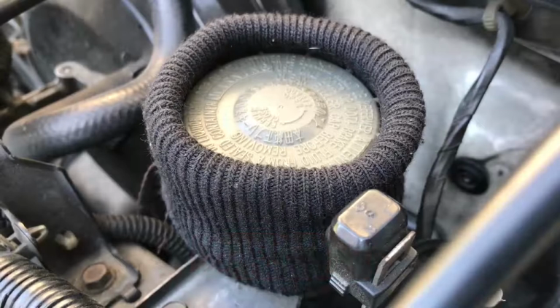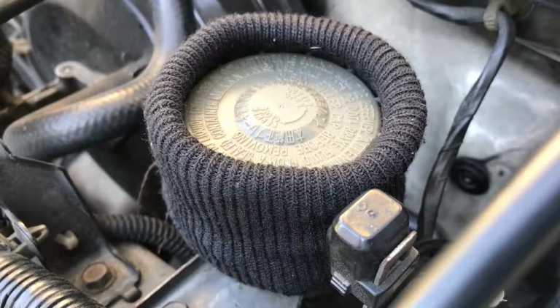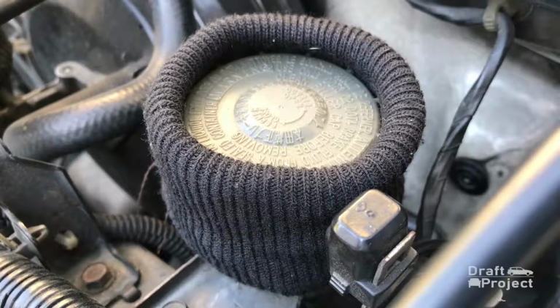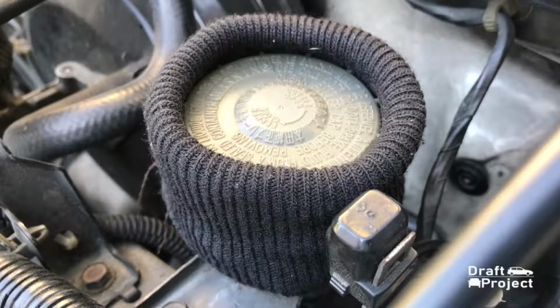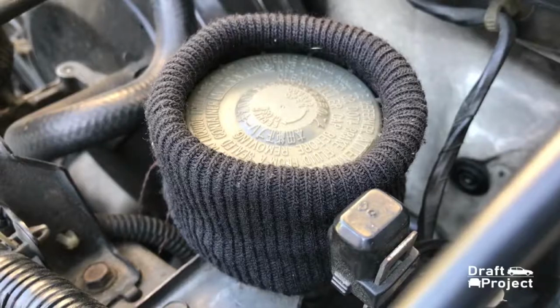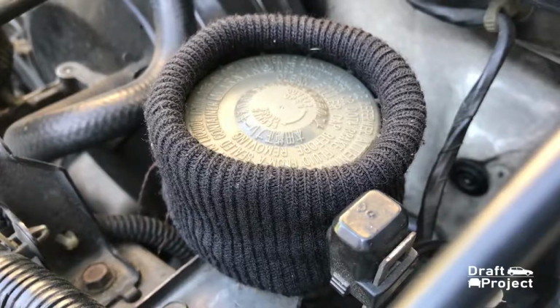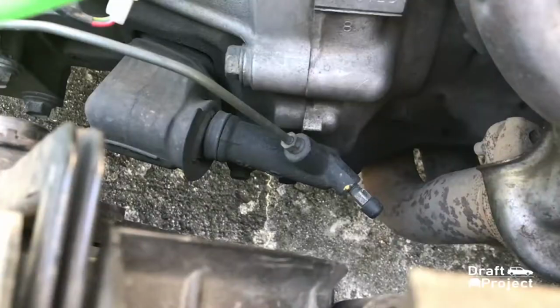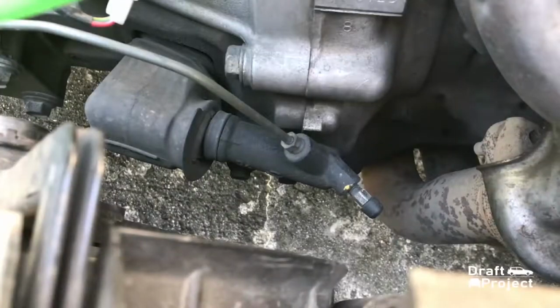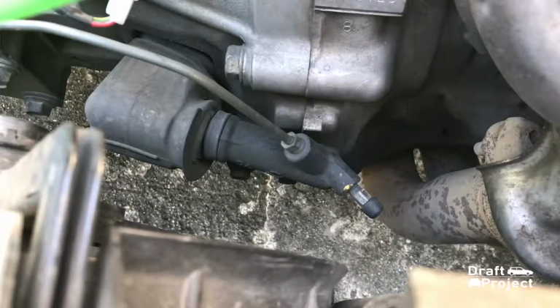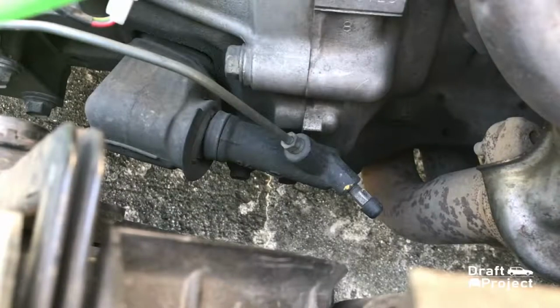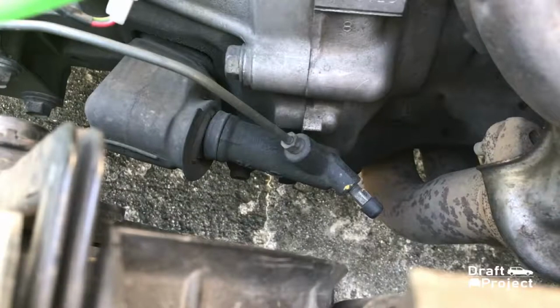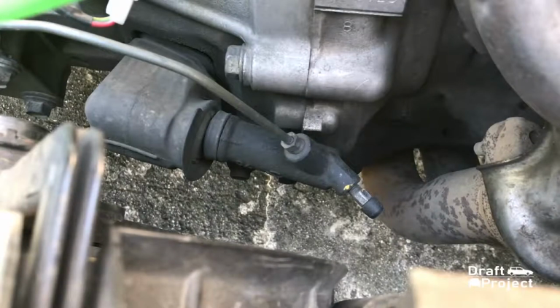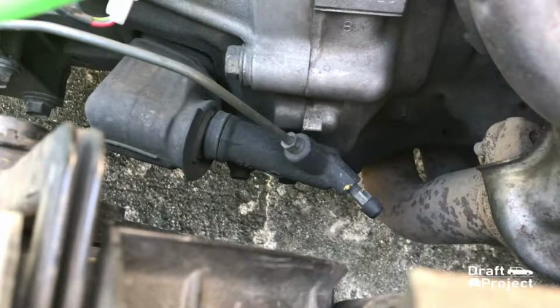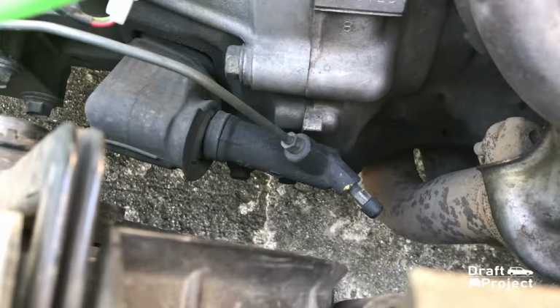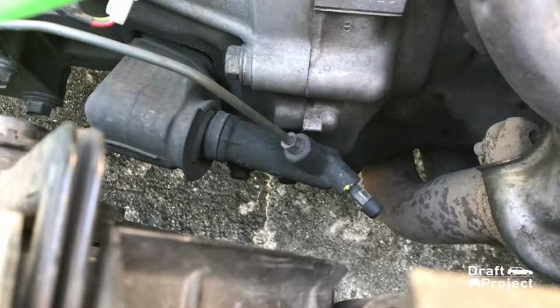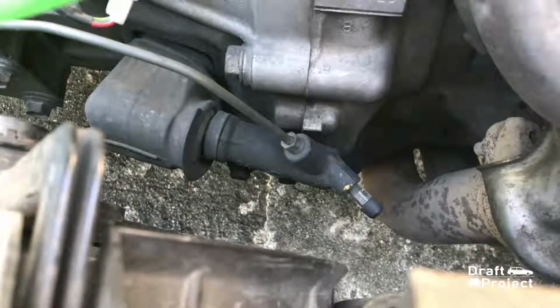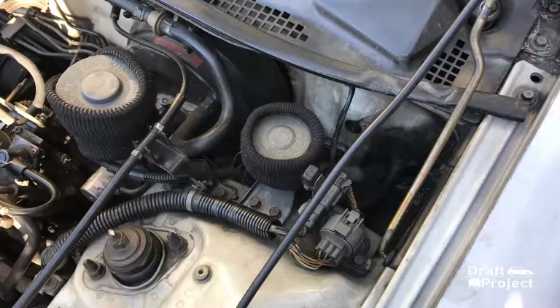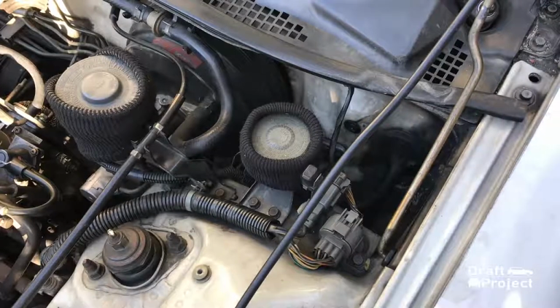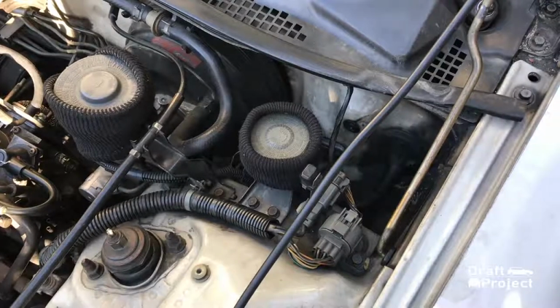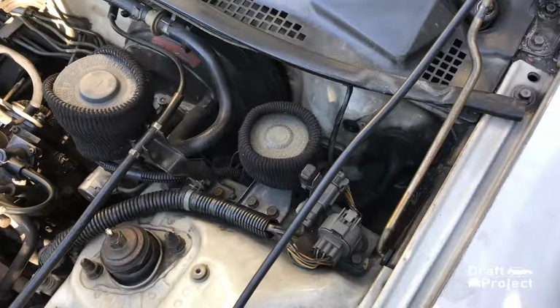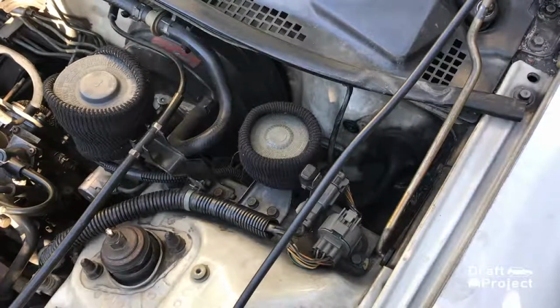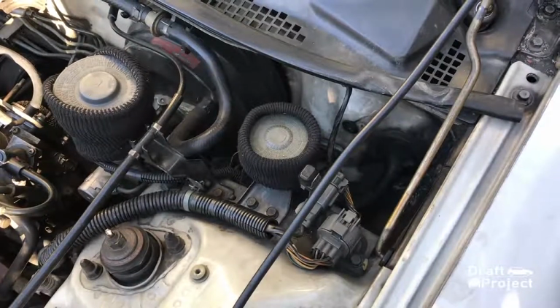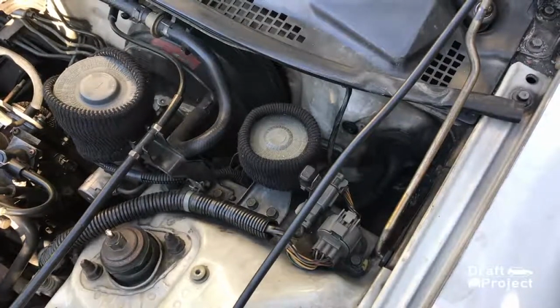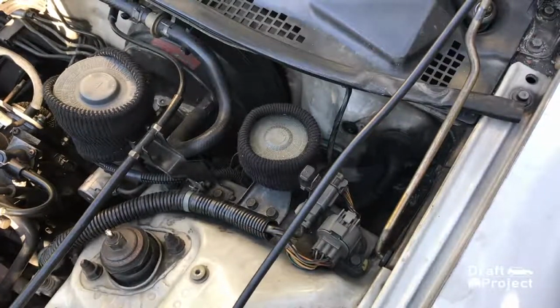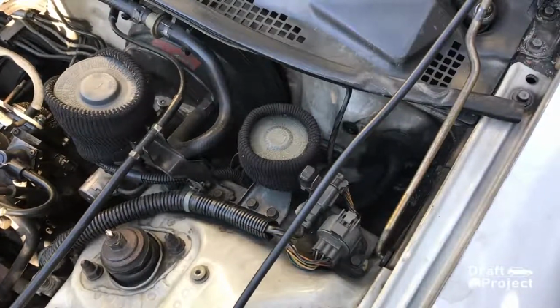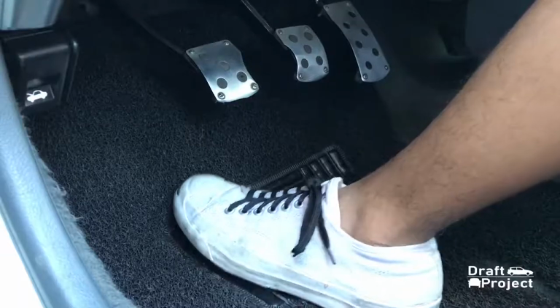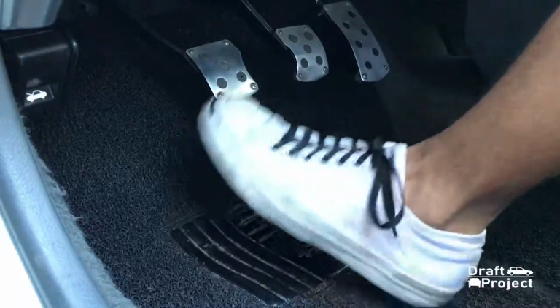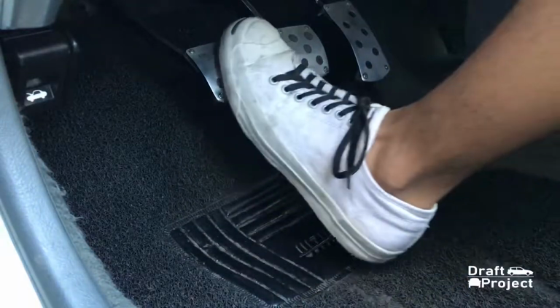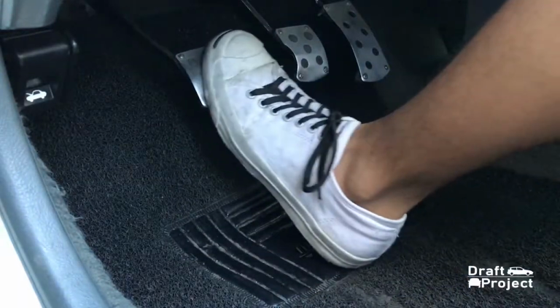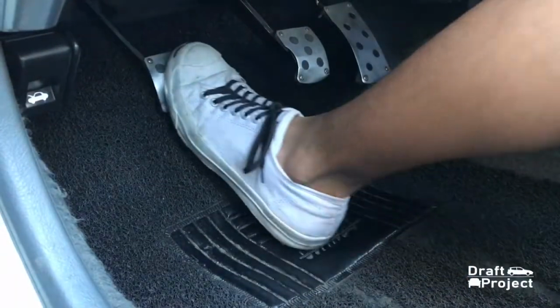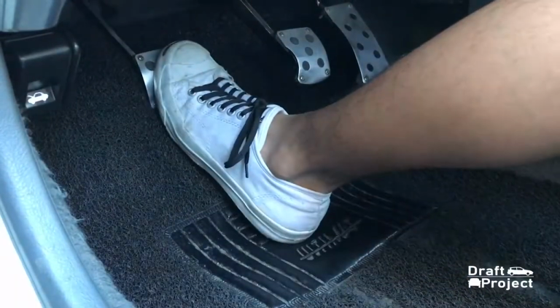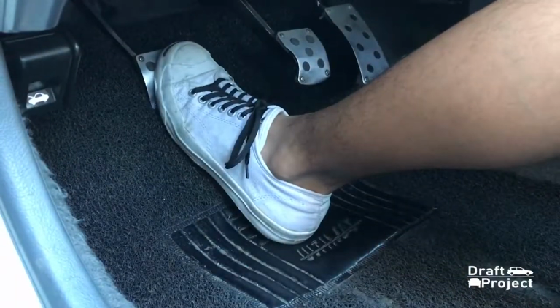Hello and welcome to another video of Draft Project. In today's video, I'm going to show you how to bleed your clutch system.